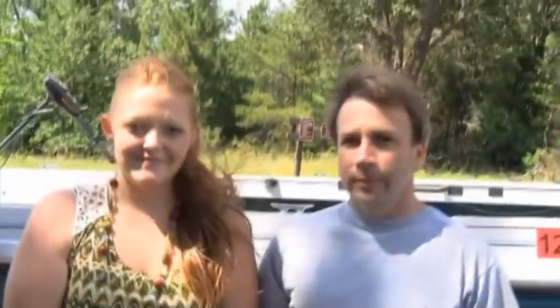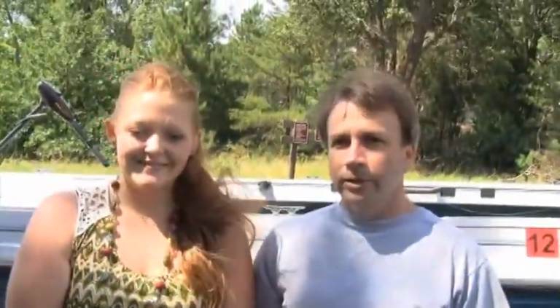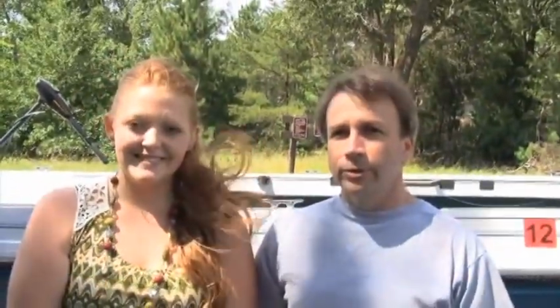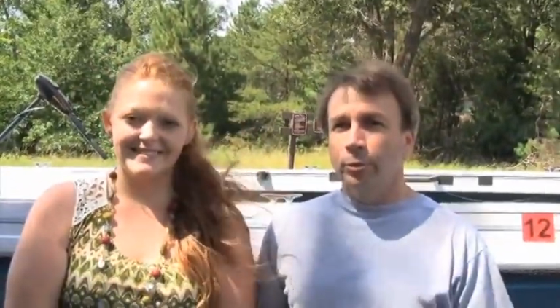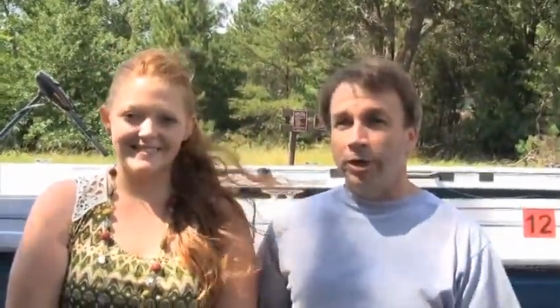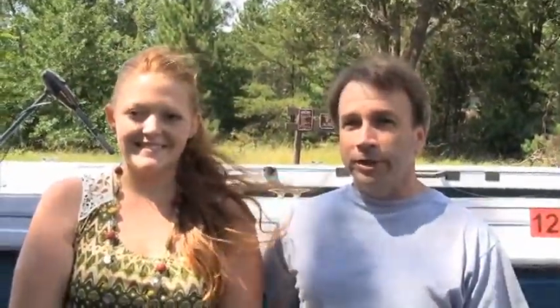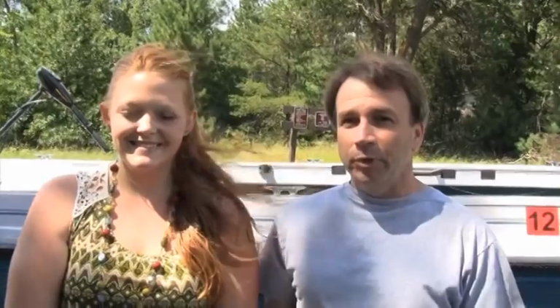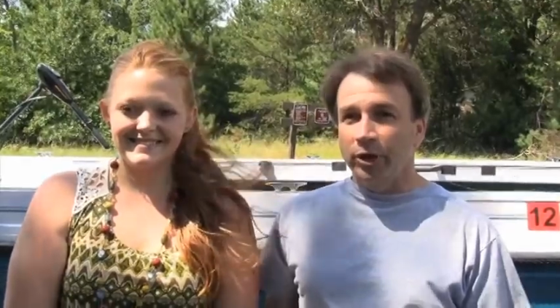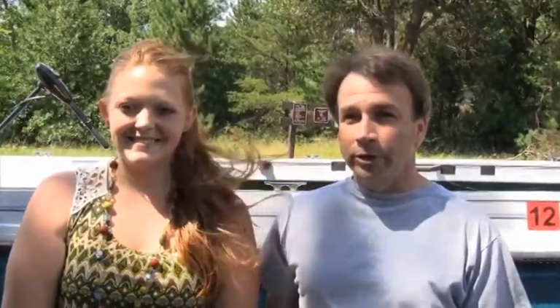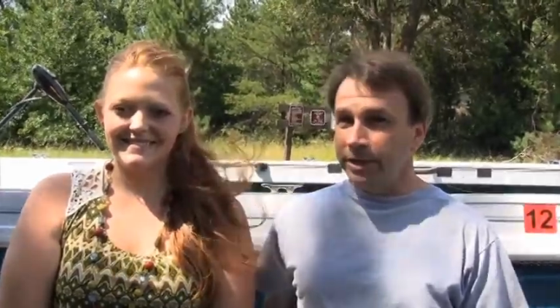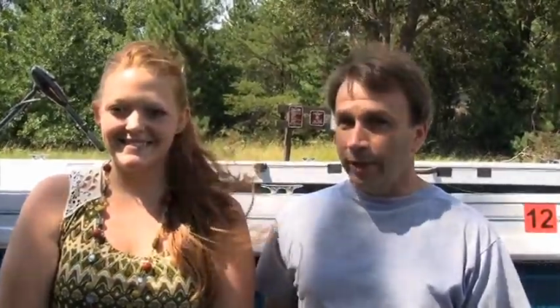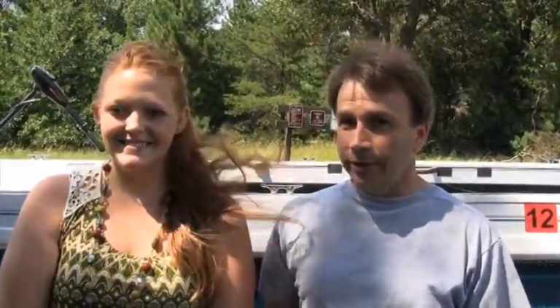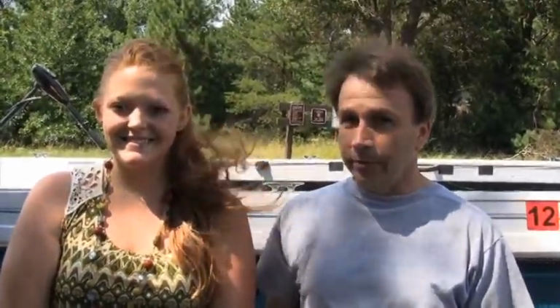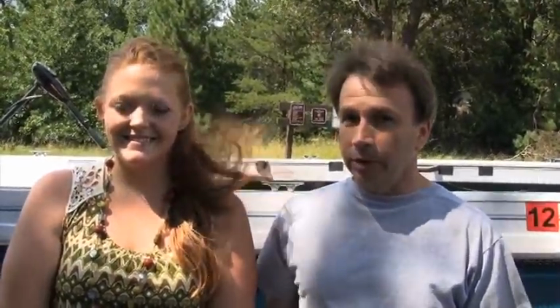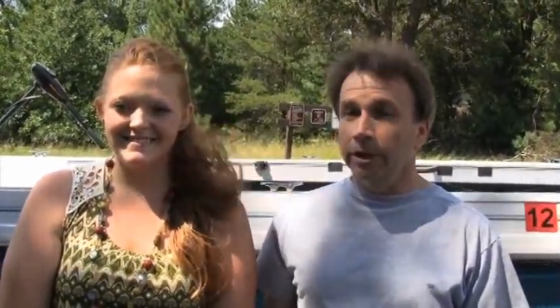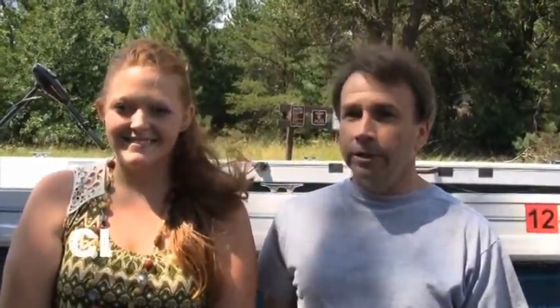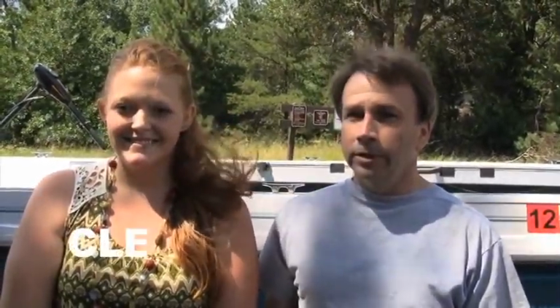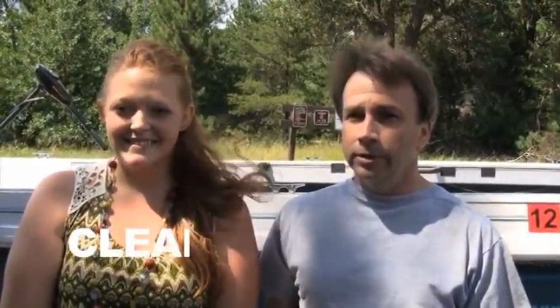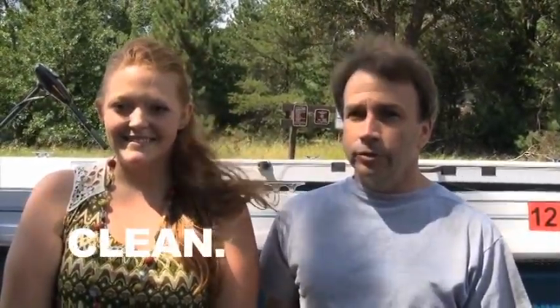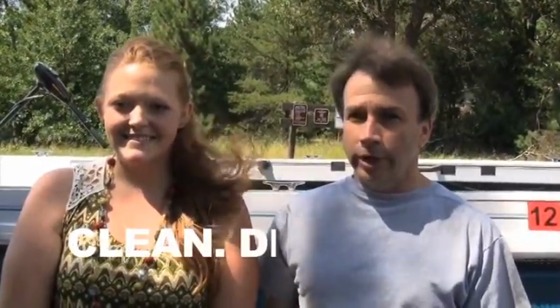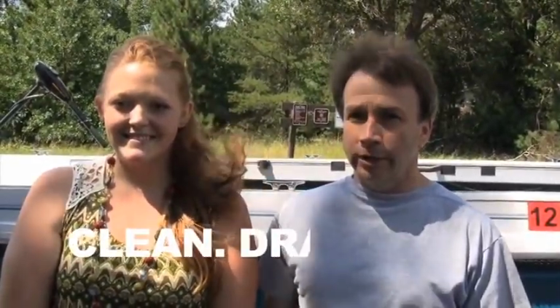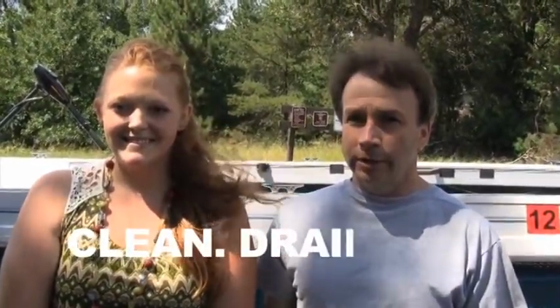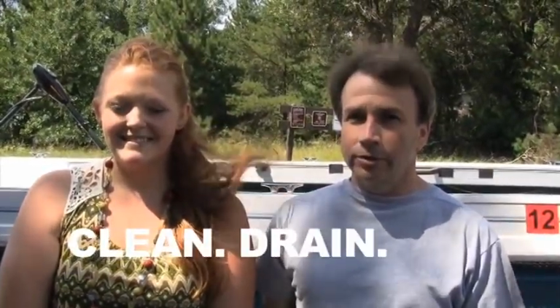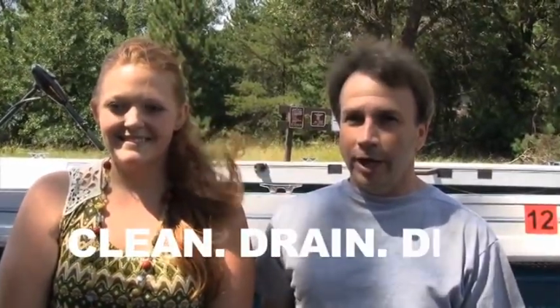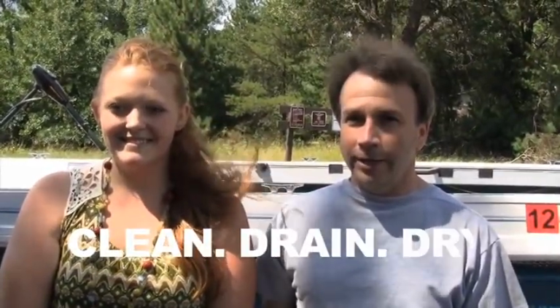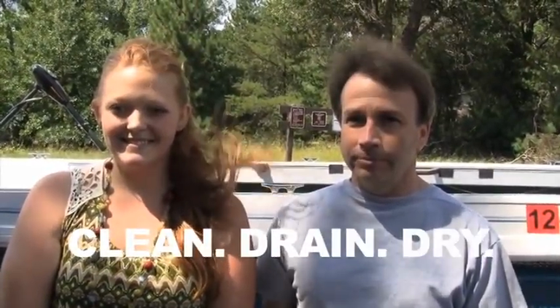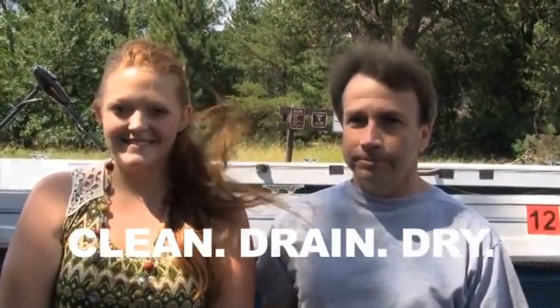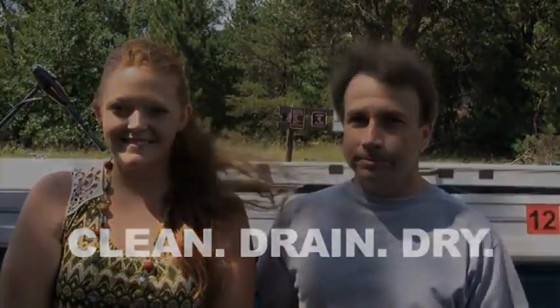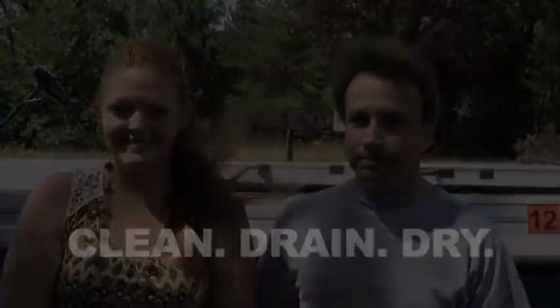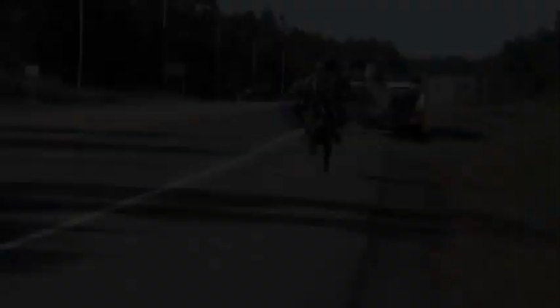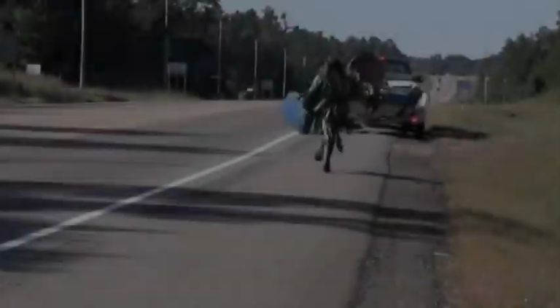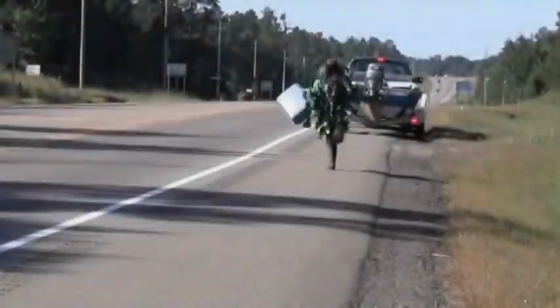Do your part to keep the Brainerd Lakes area healthy. Clean, drain, and dry.